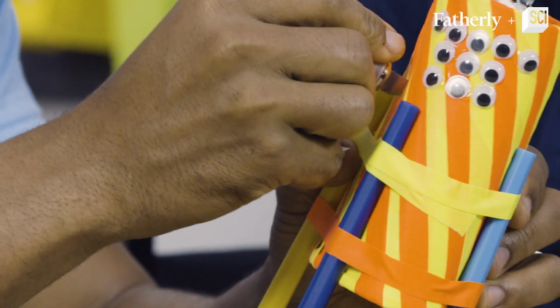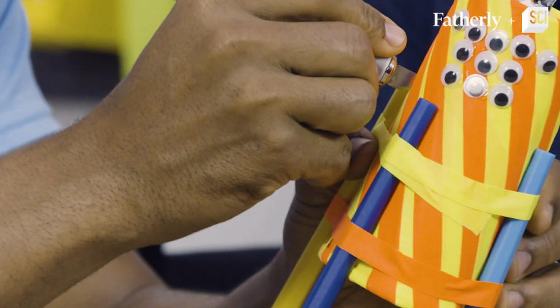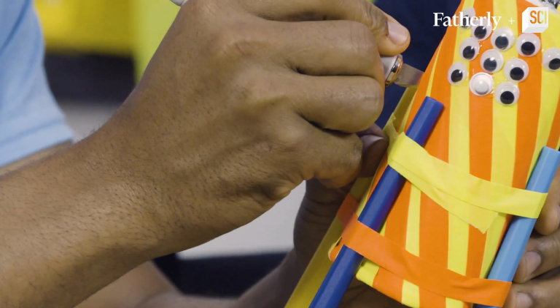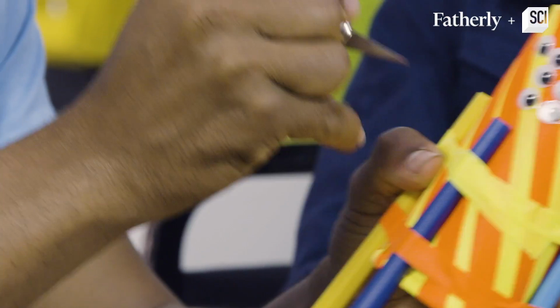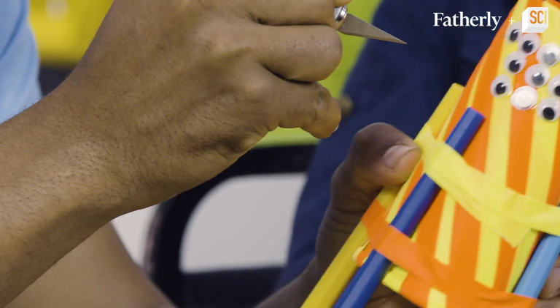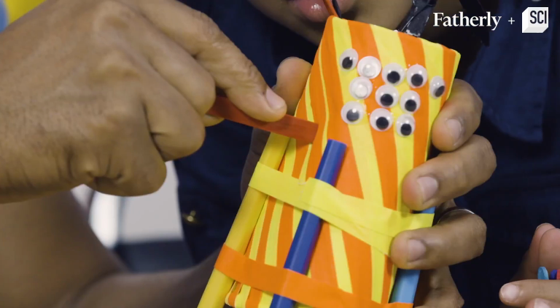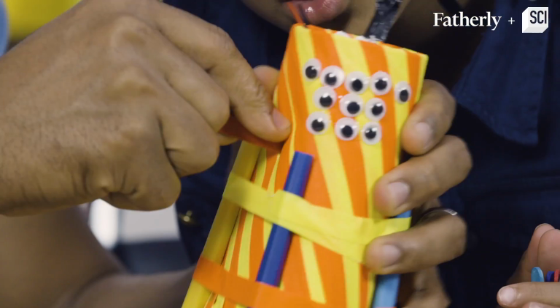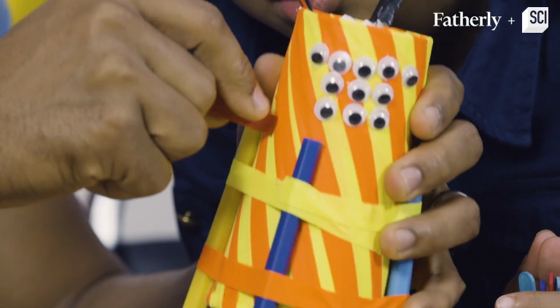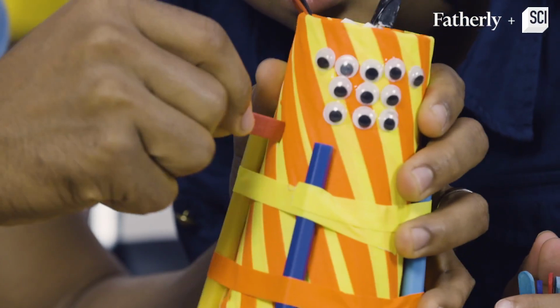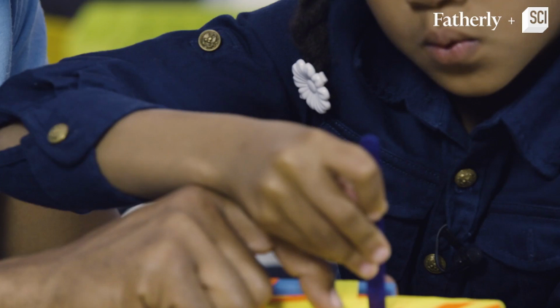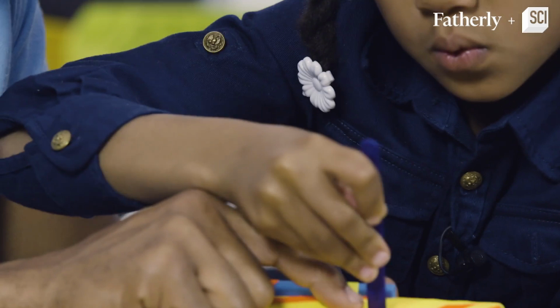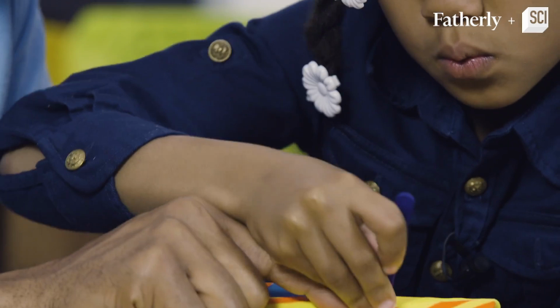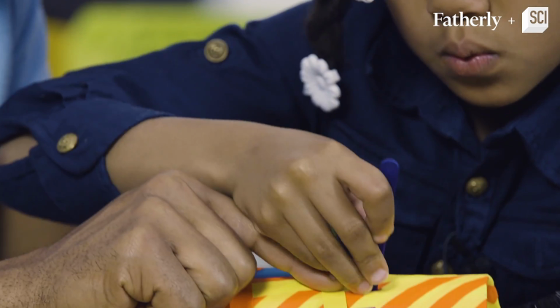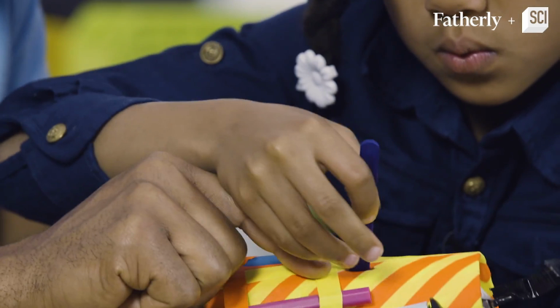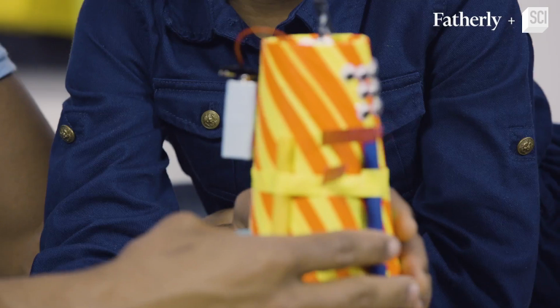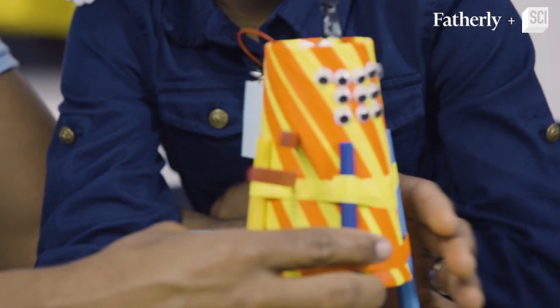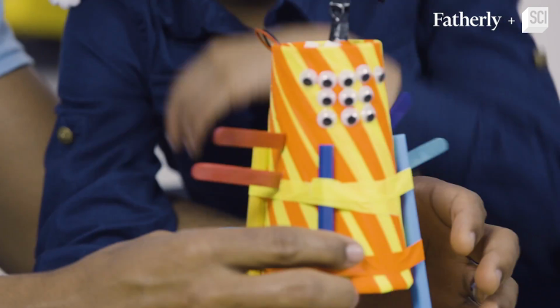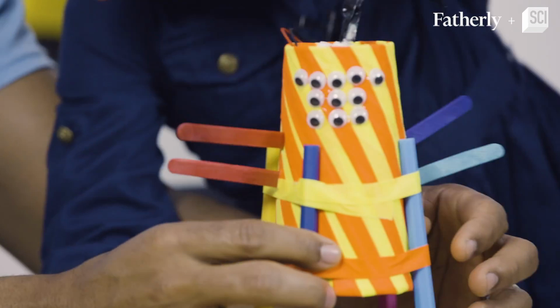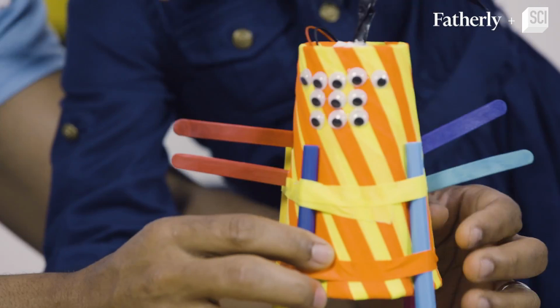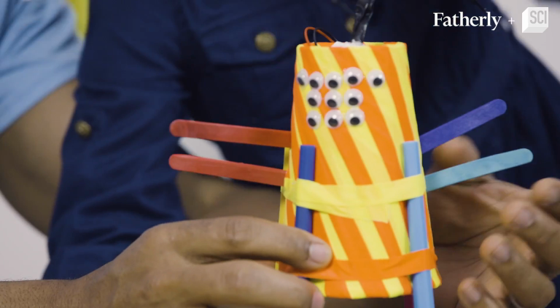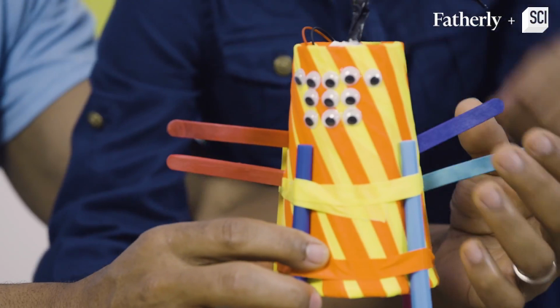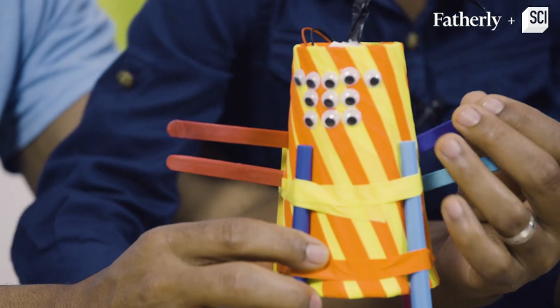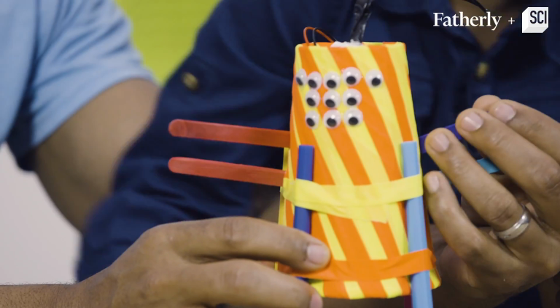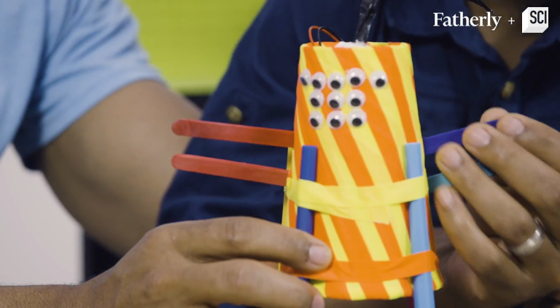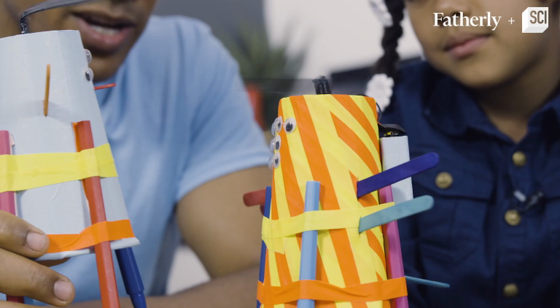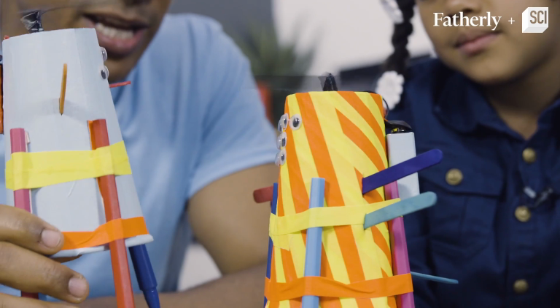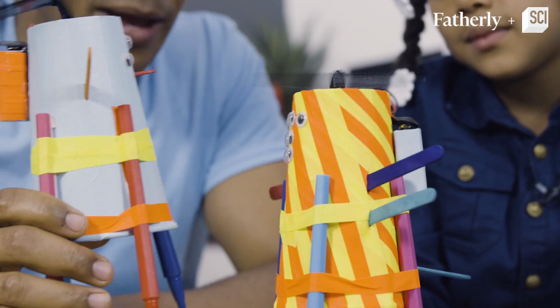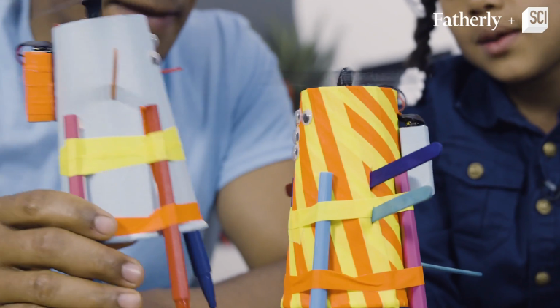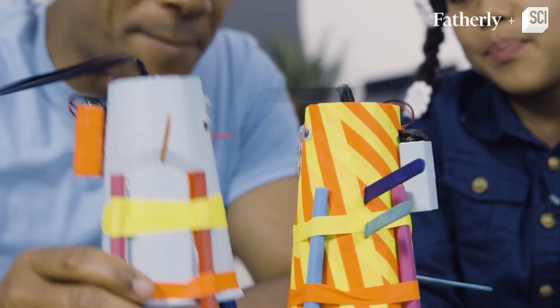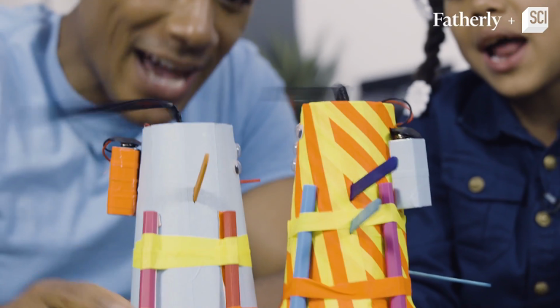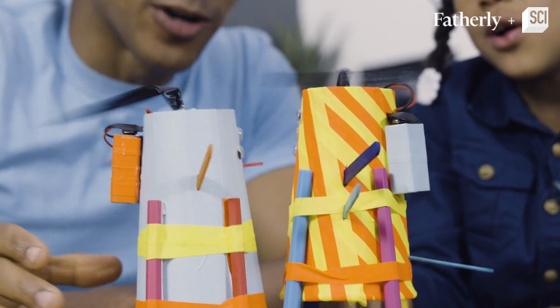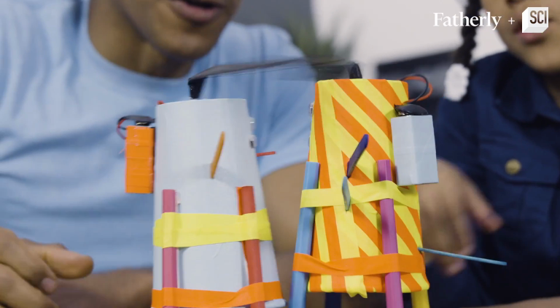Alright, how about we put on some arms? Good job. Okay, ready? Battle!